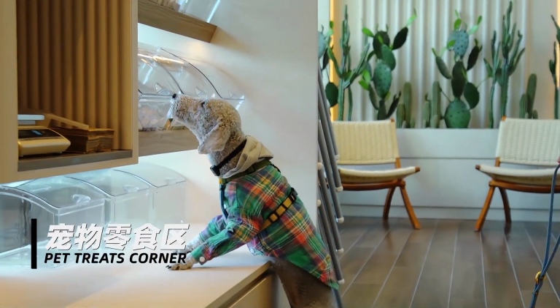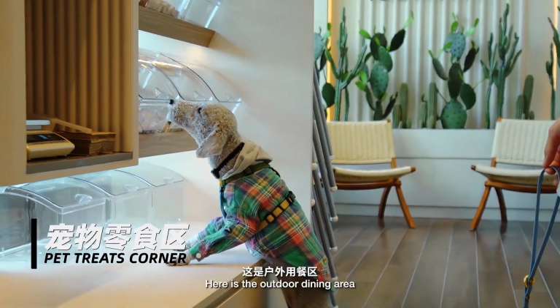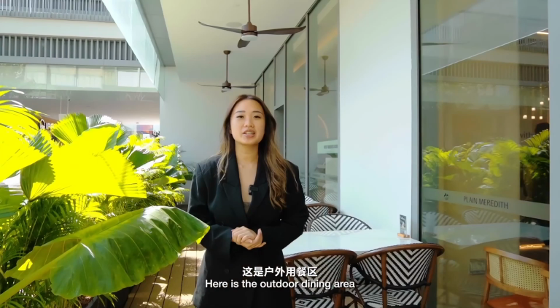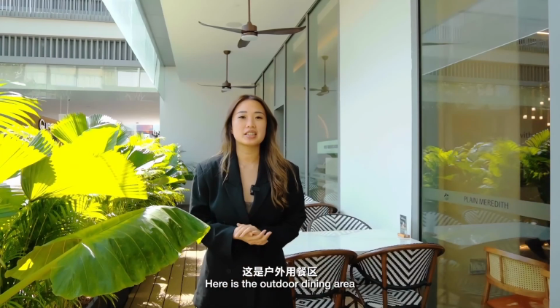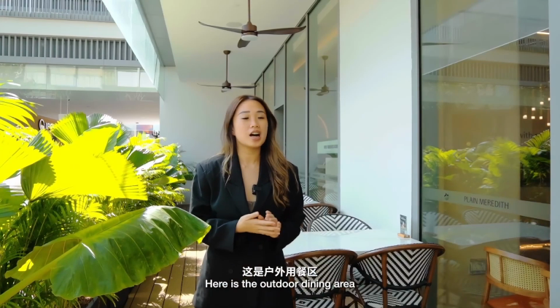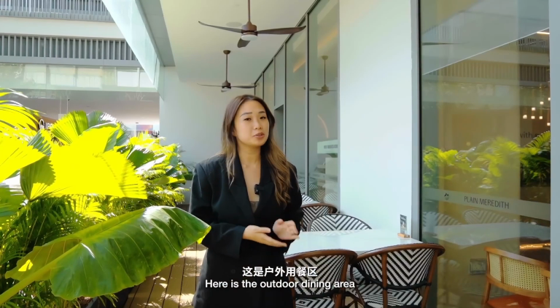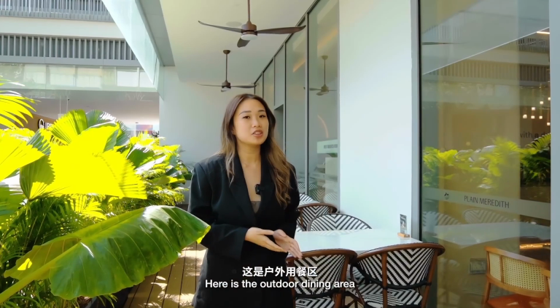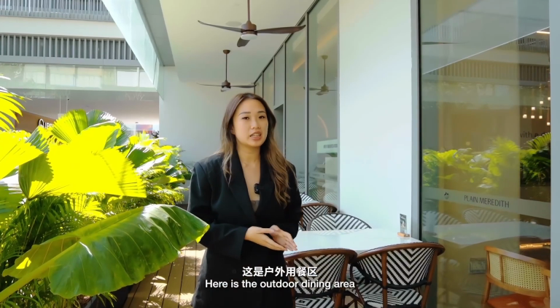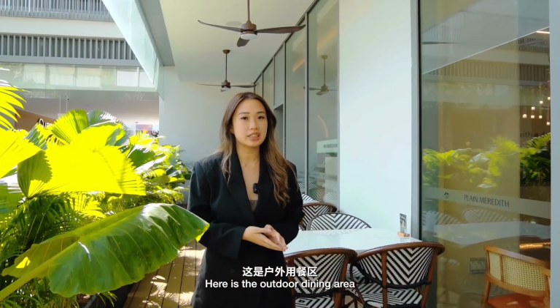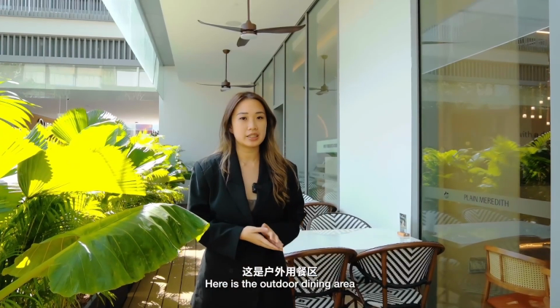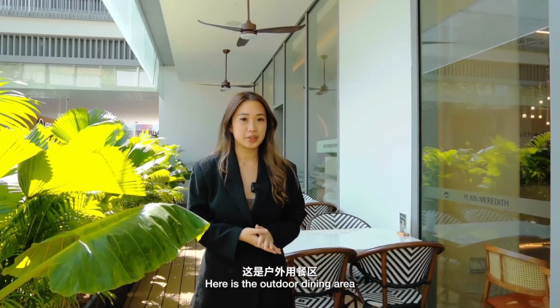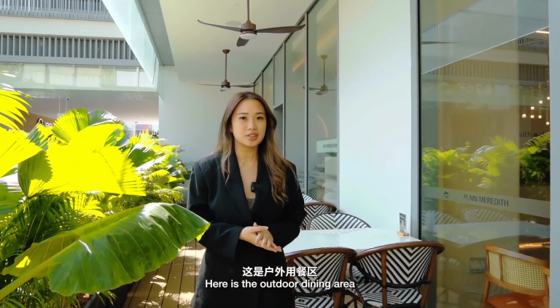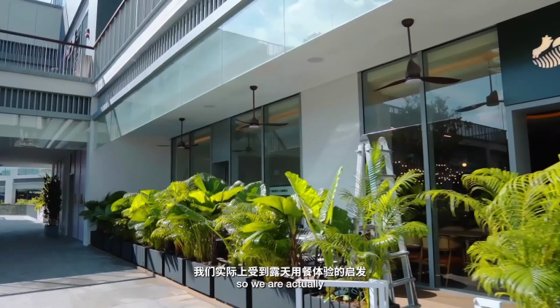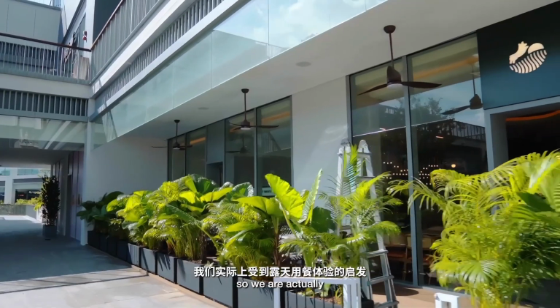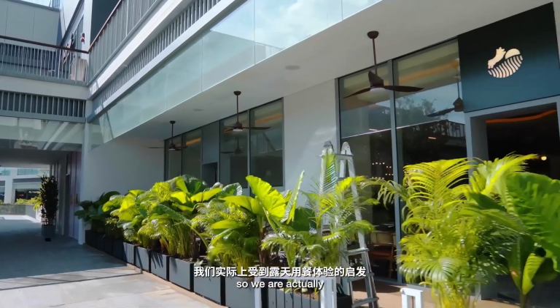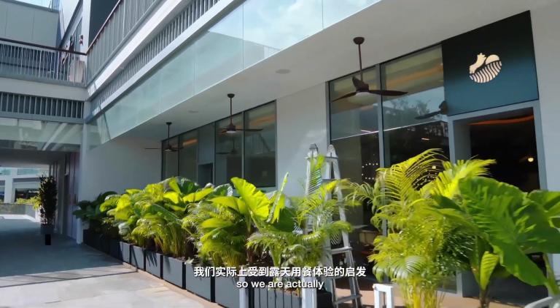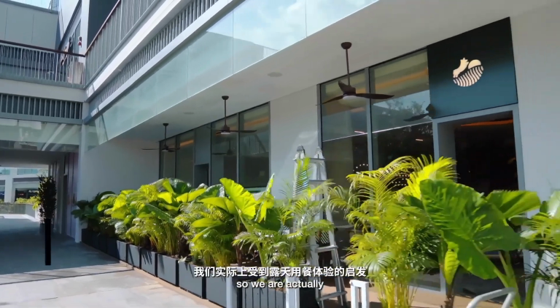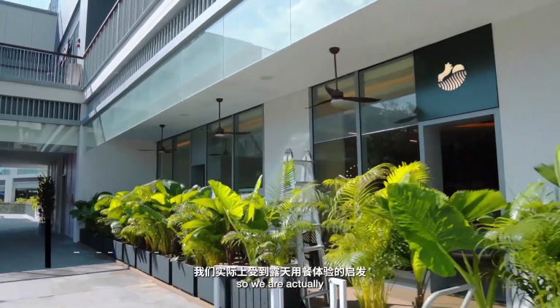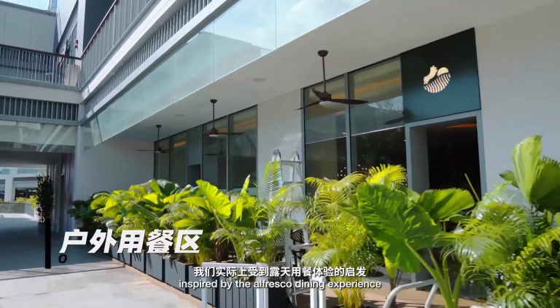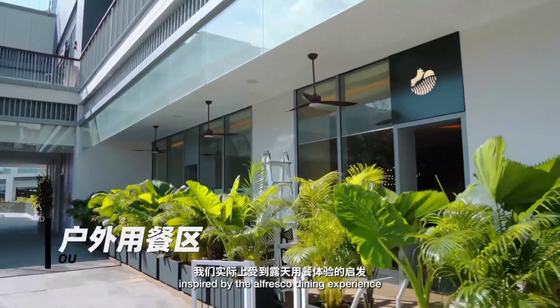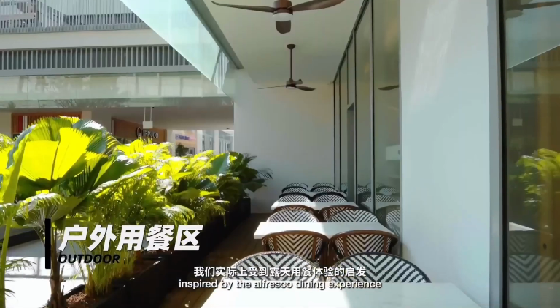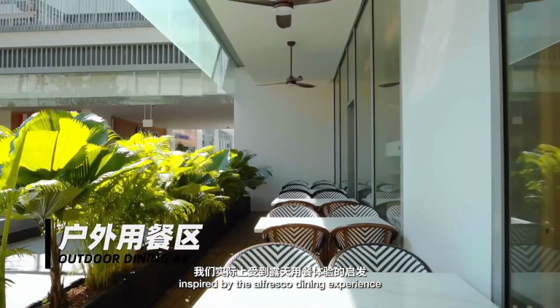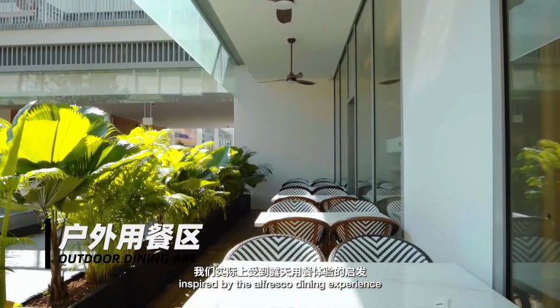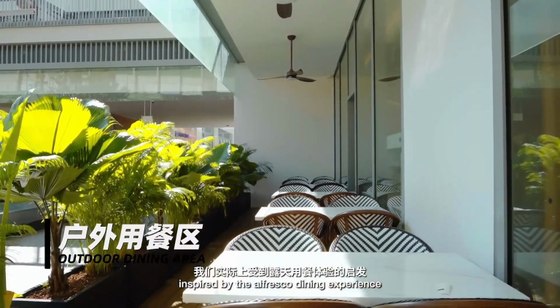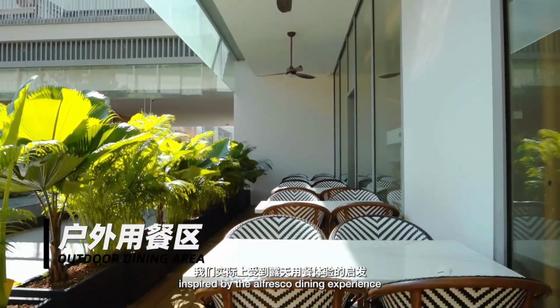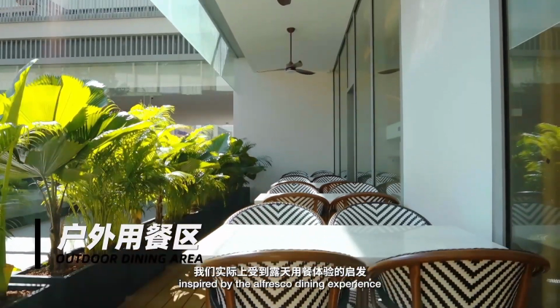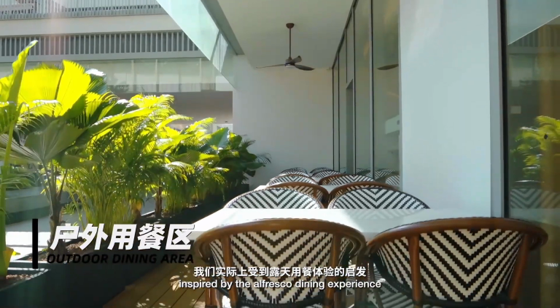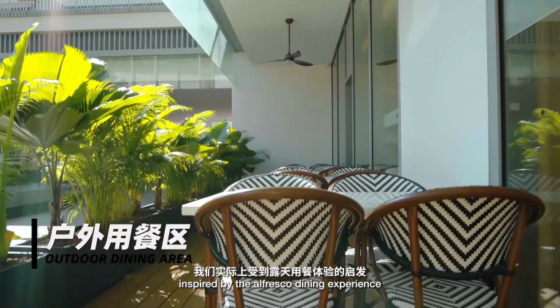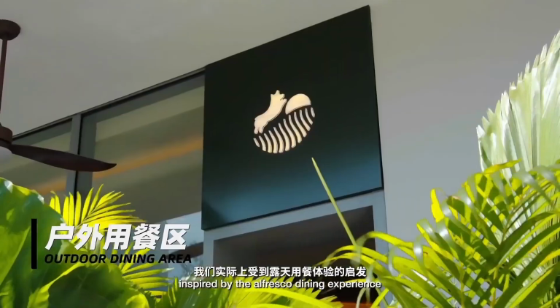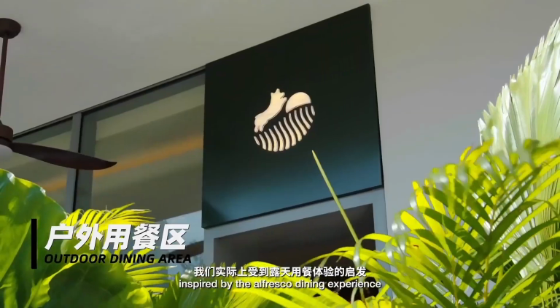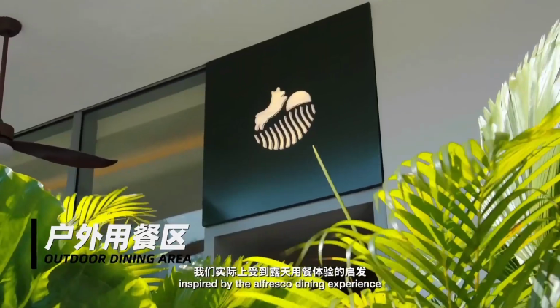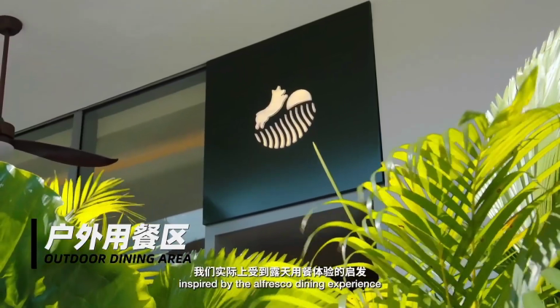So here is the outdoor dining area. We are actually inspired by the alfresco dining experience.